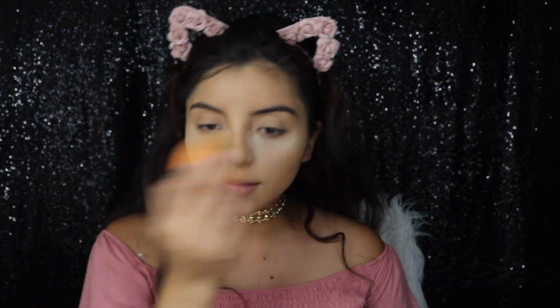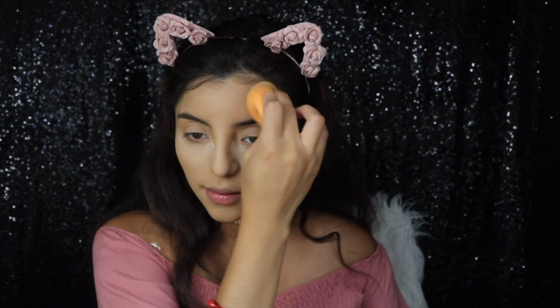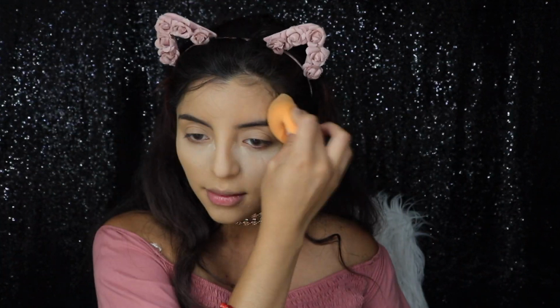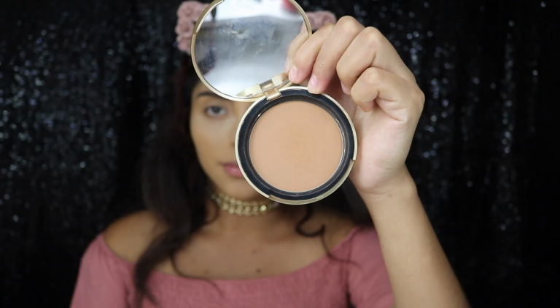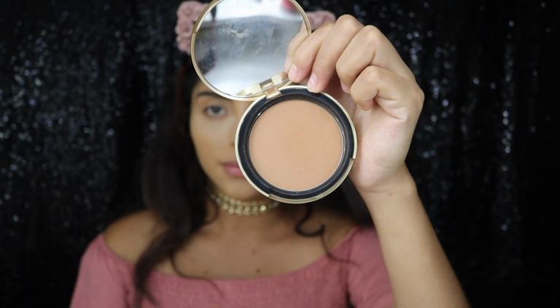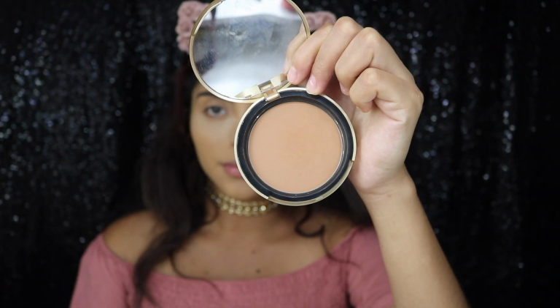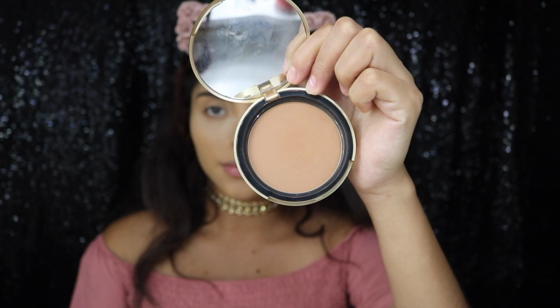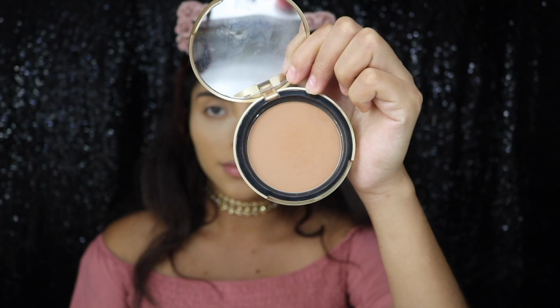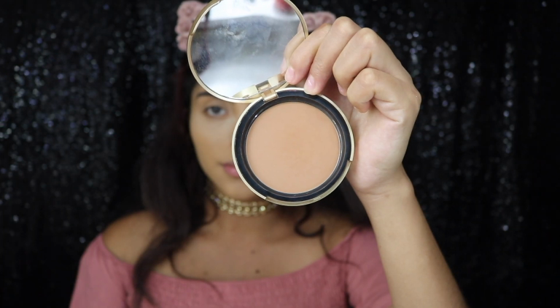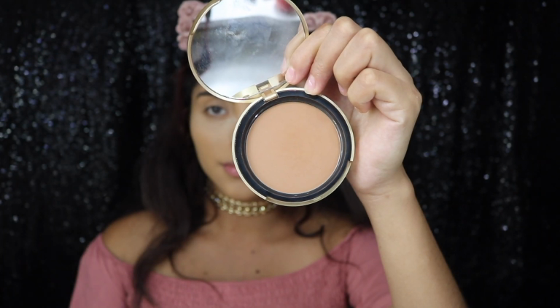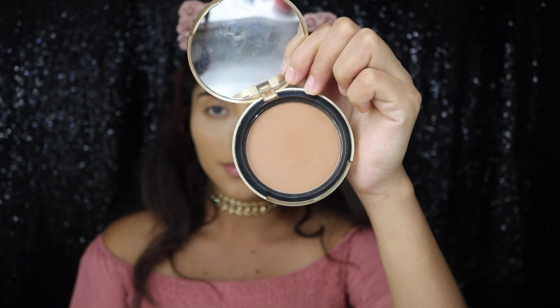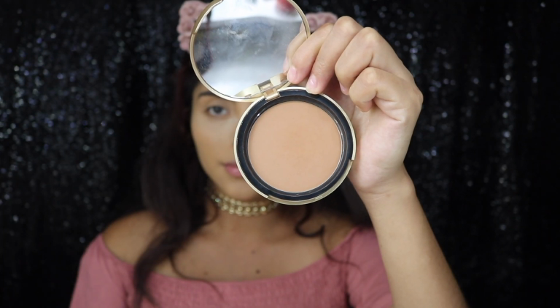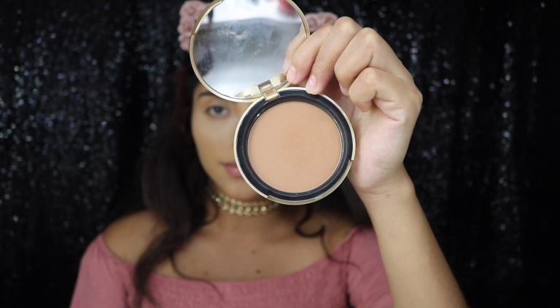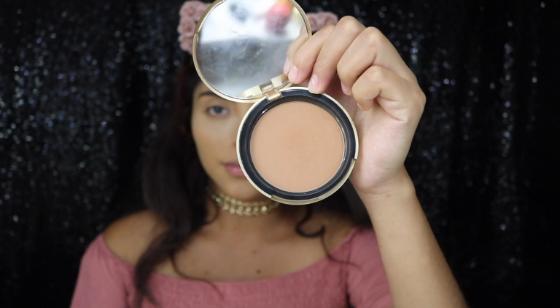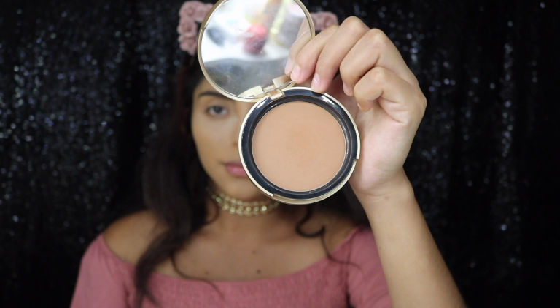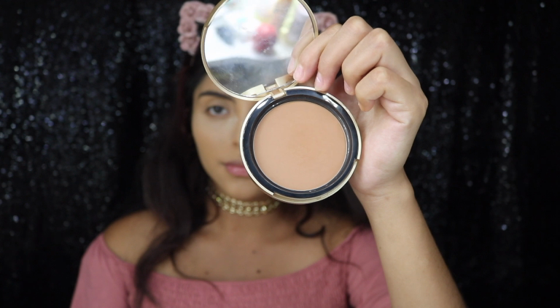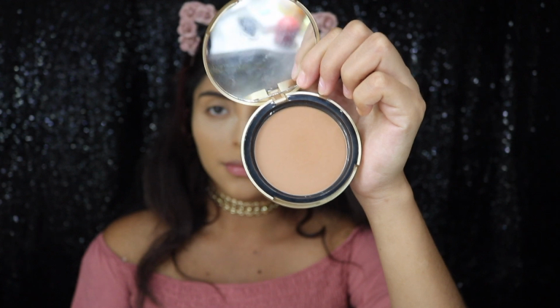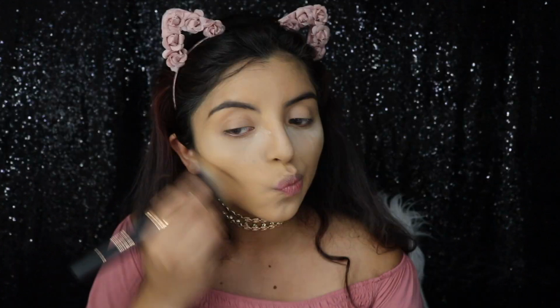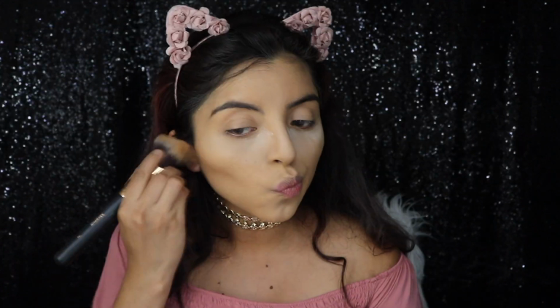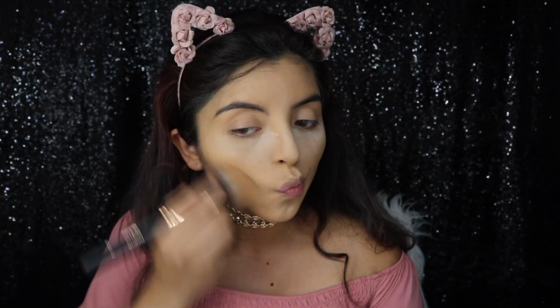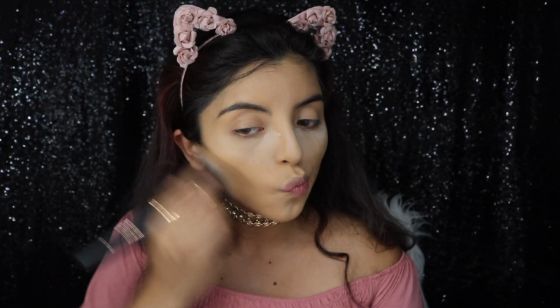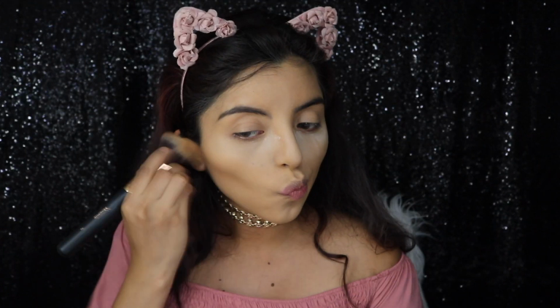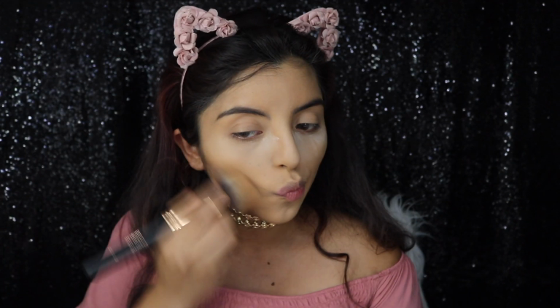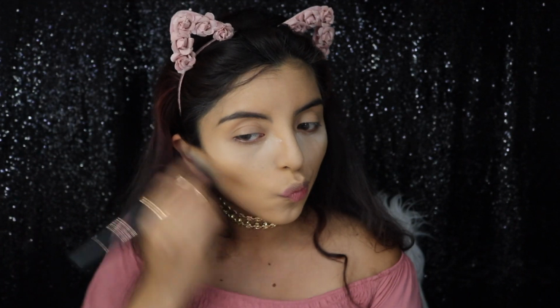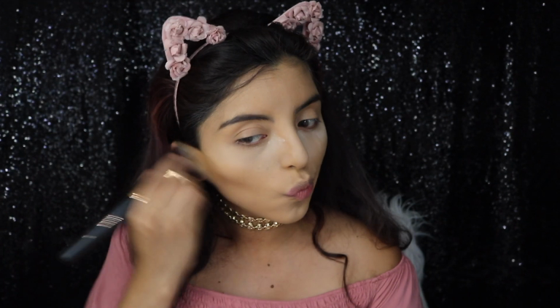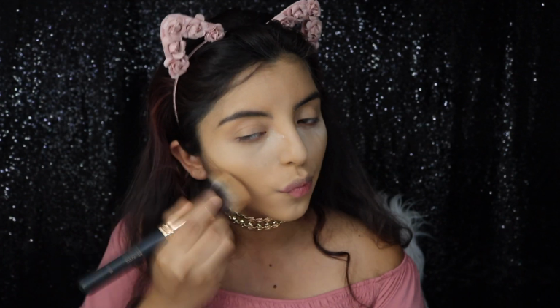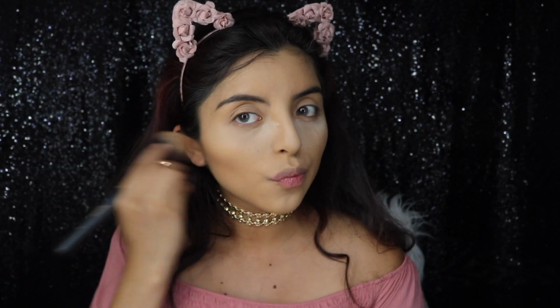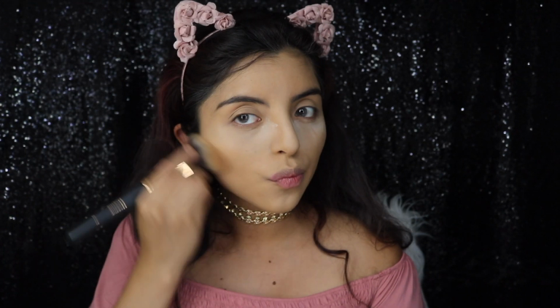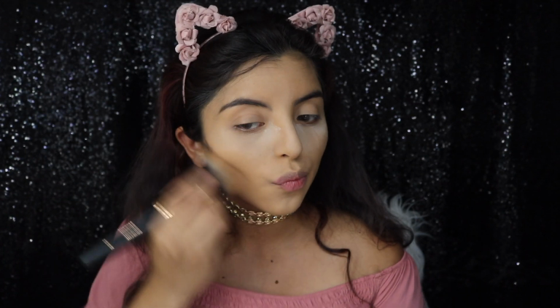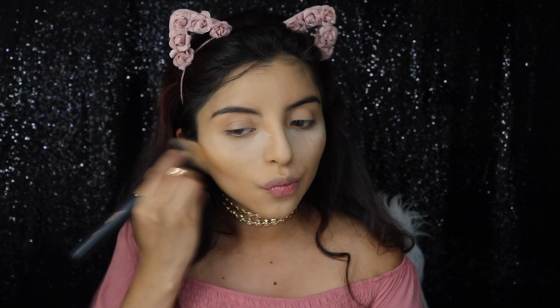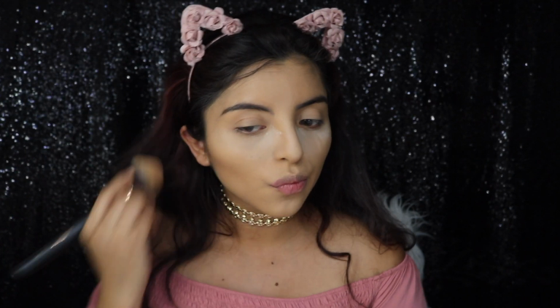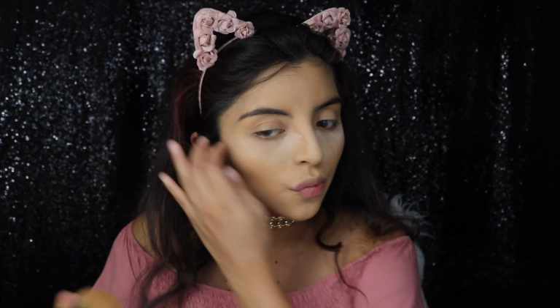I'm going to be bronzing my face with a Too Faced bronzer, and this one's in dark brown, I believe.